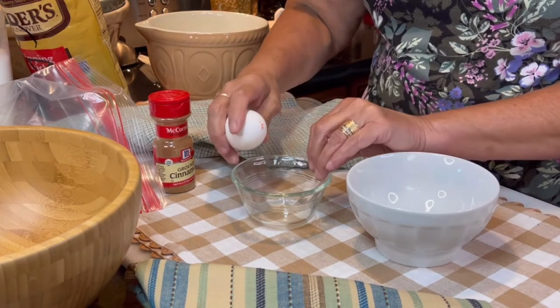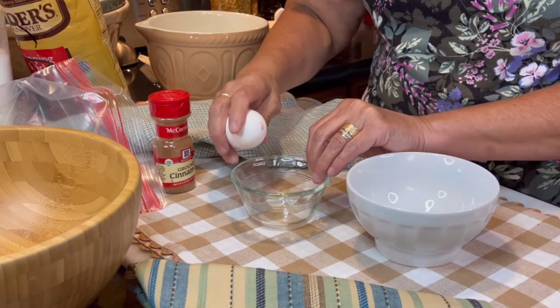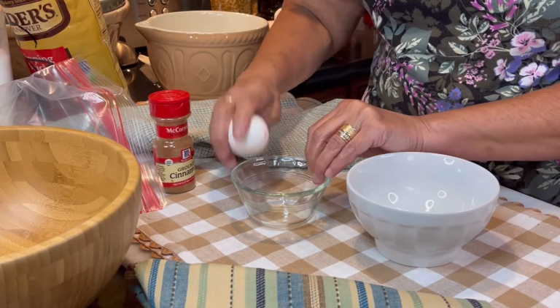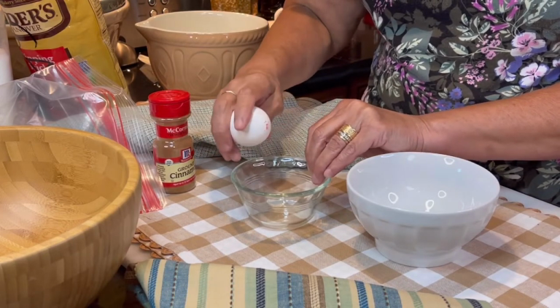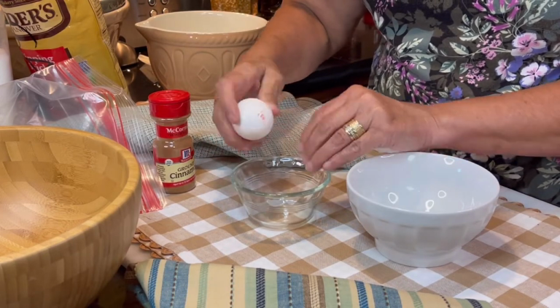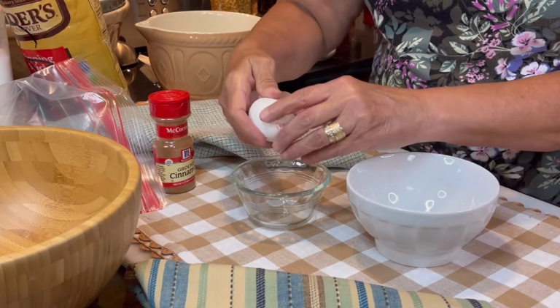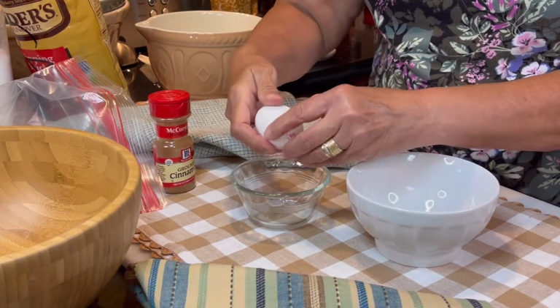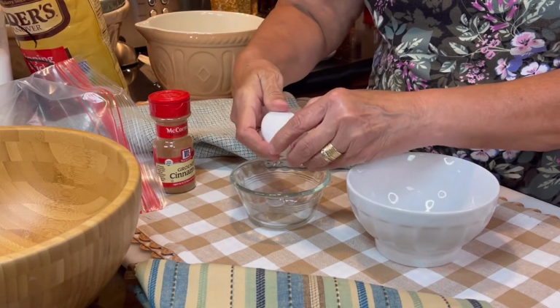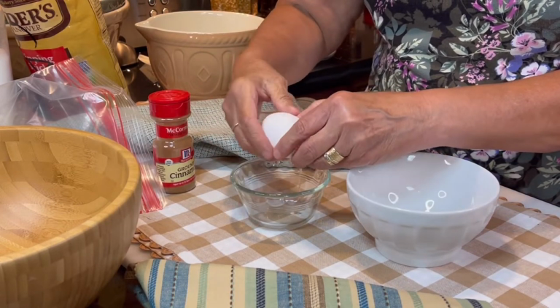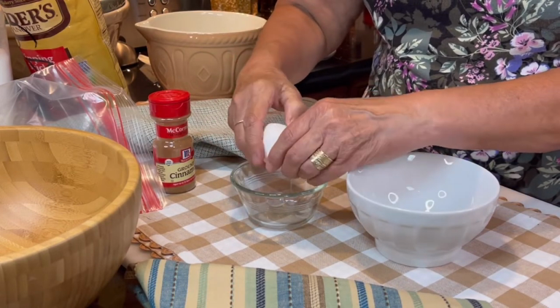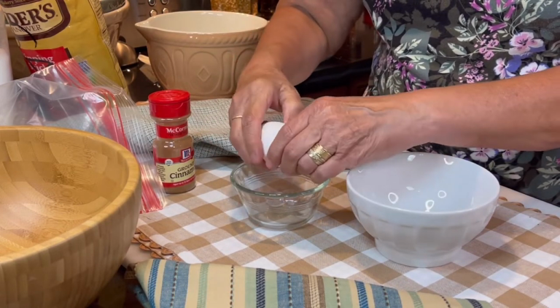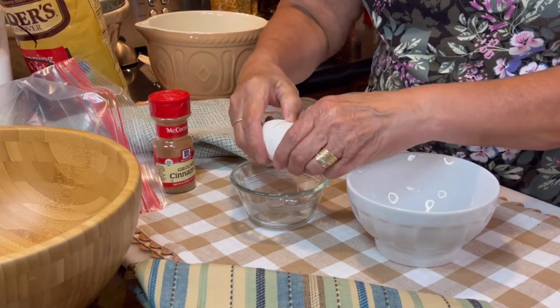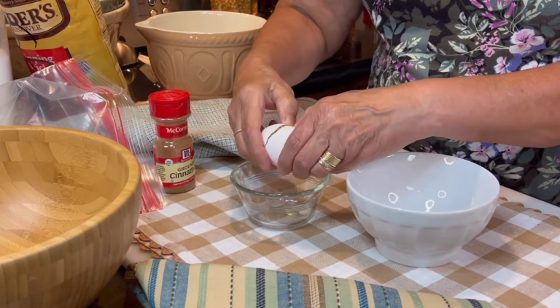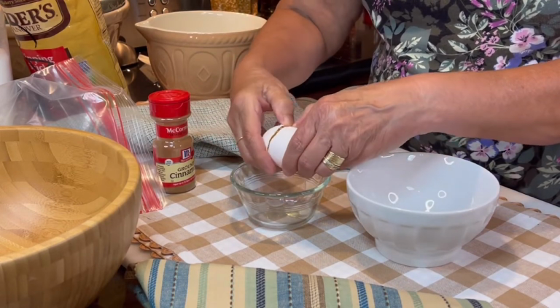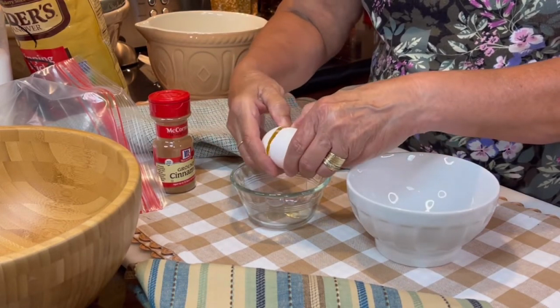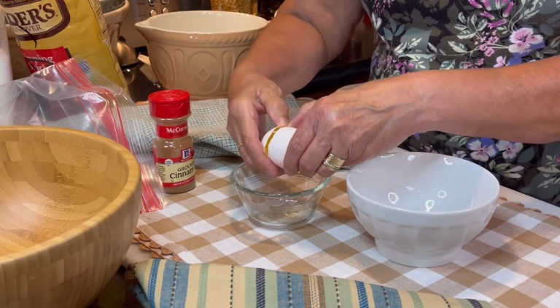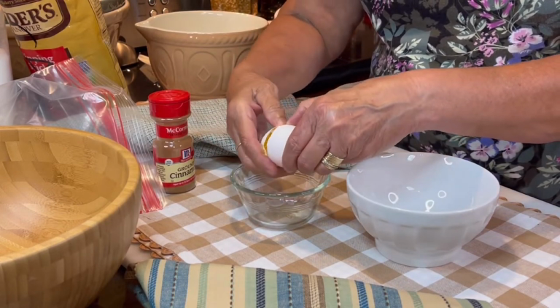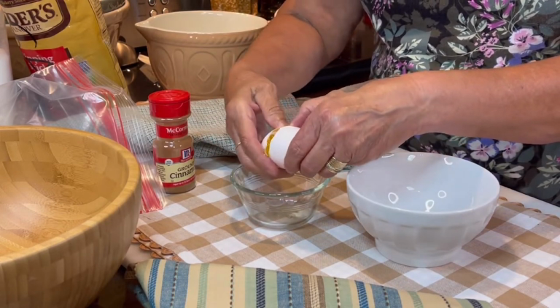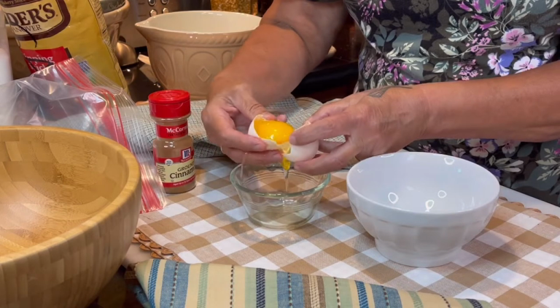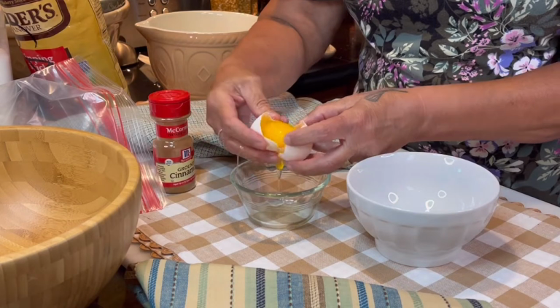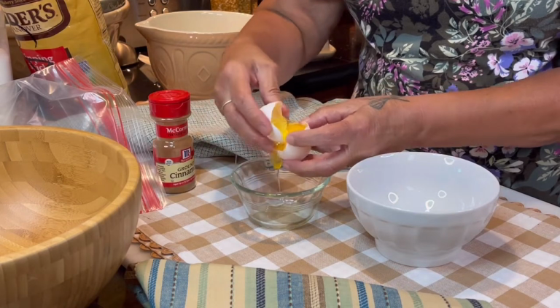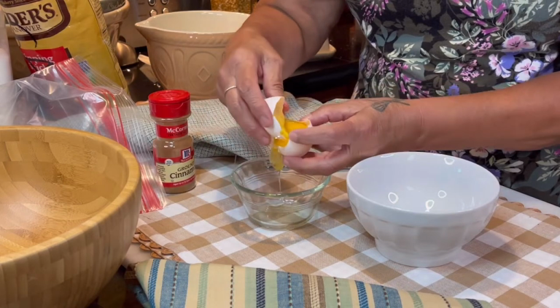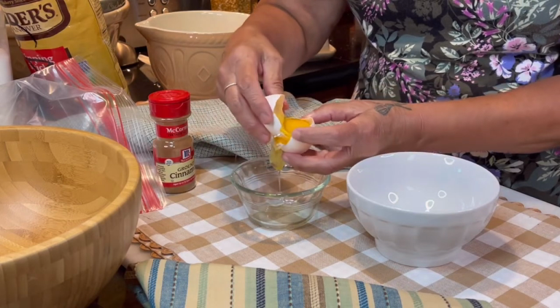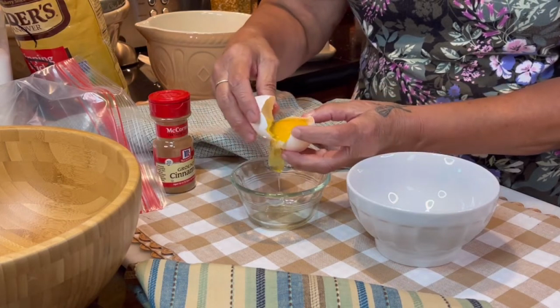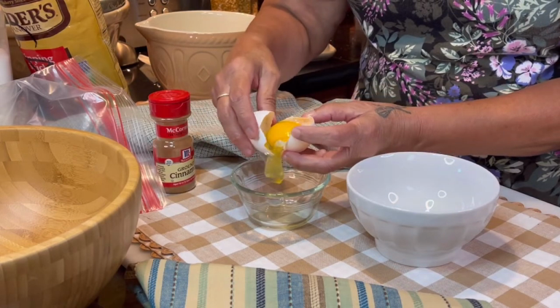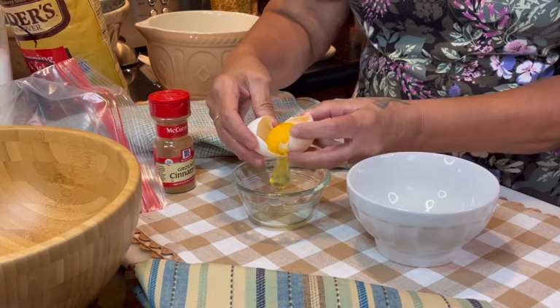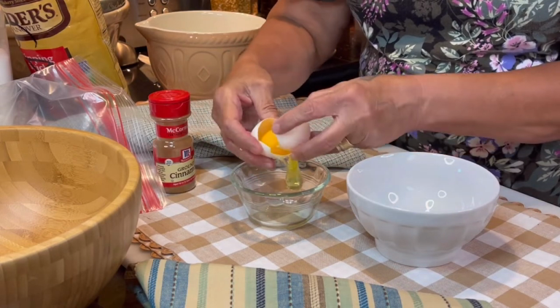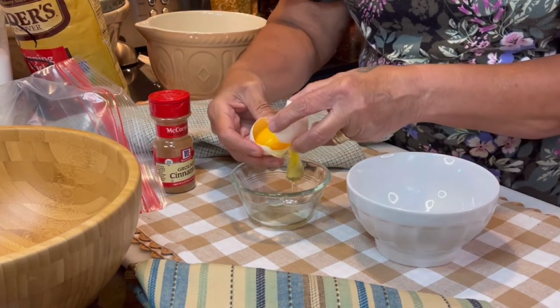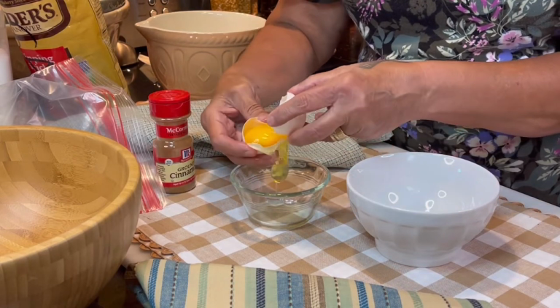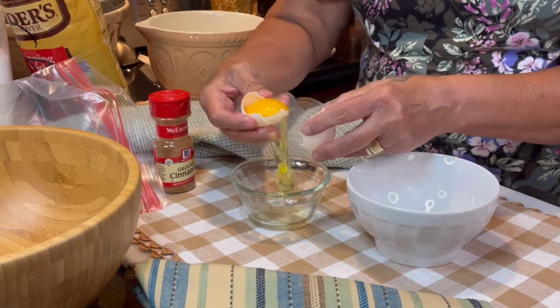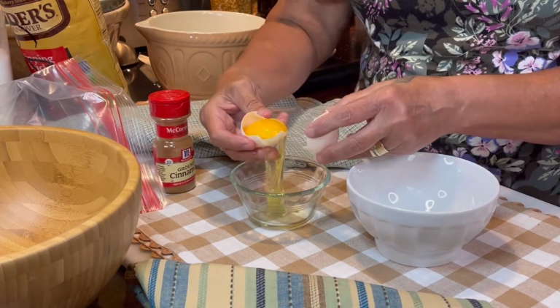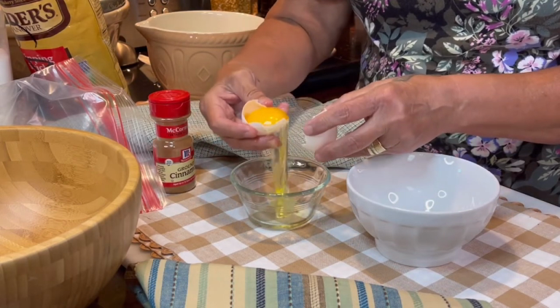While the butter is melting, separate one egg. We'll be using the white and save the yolk for another purpose.